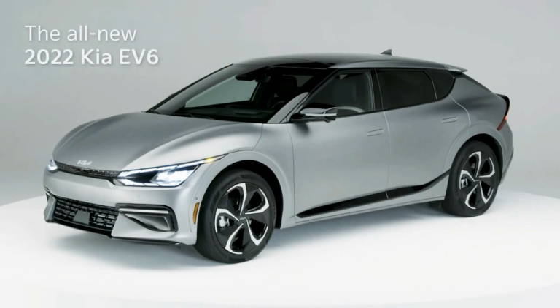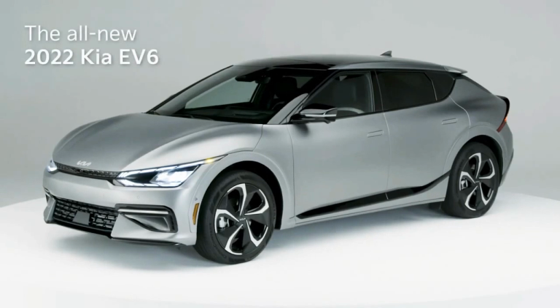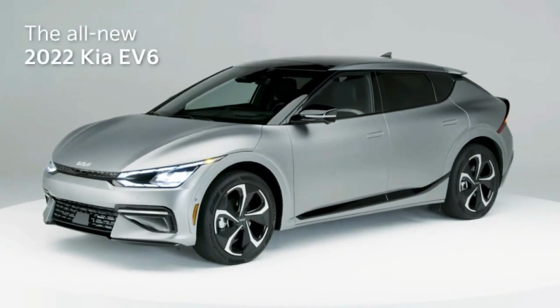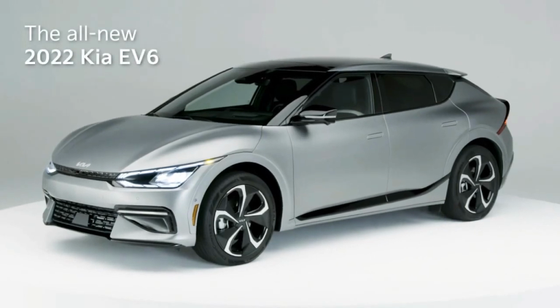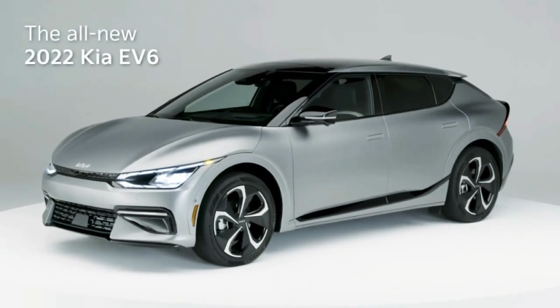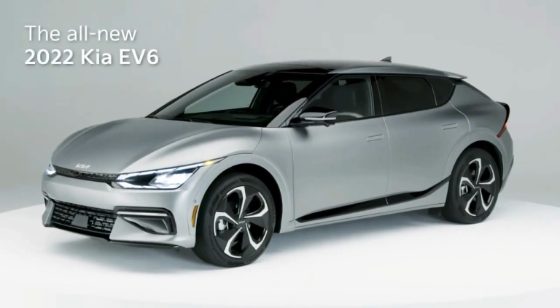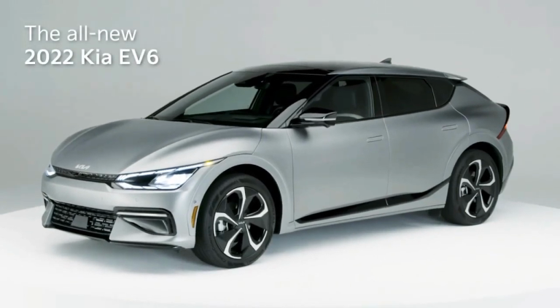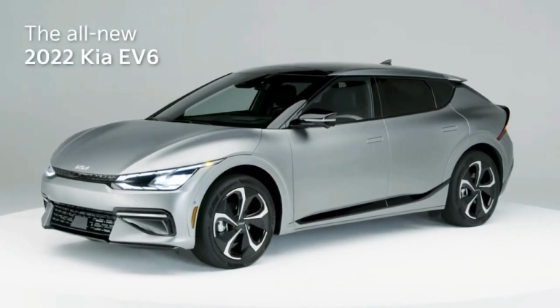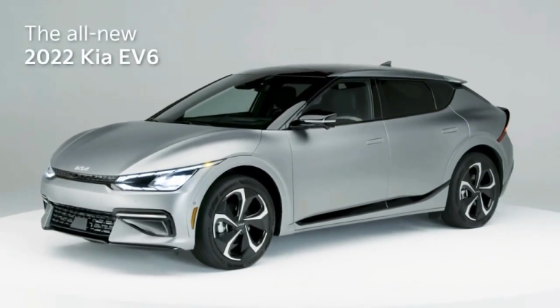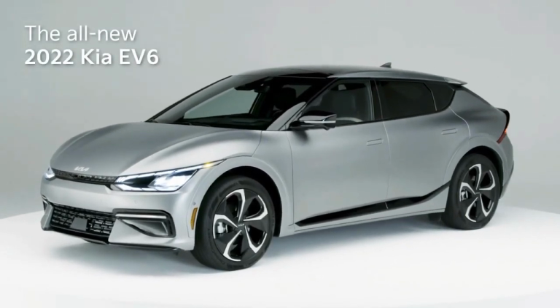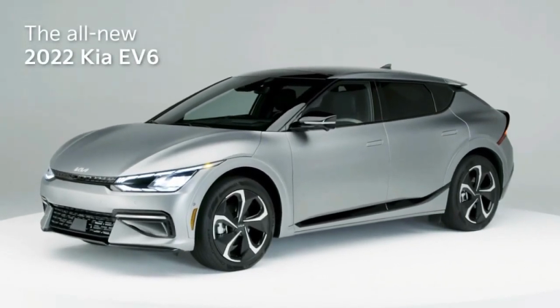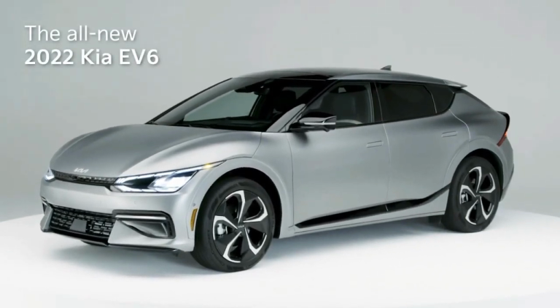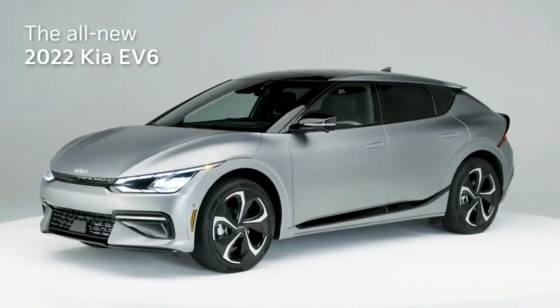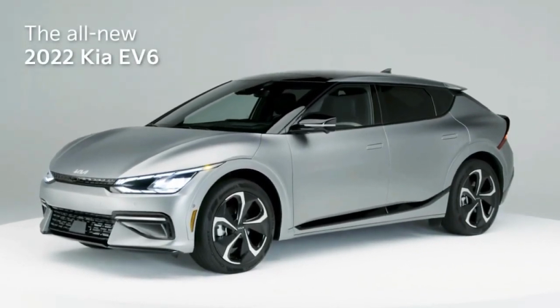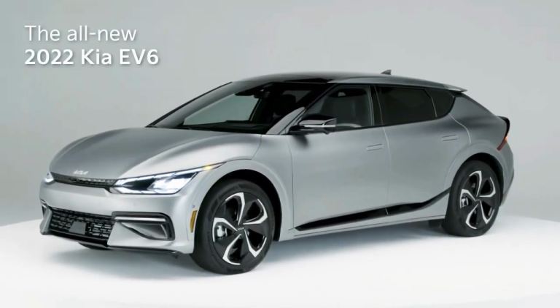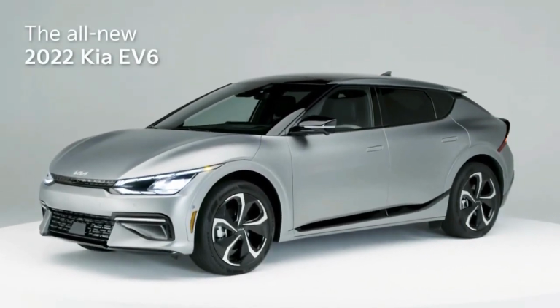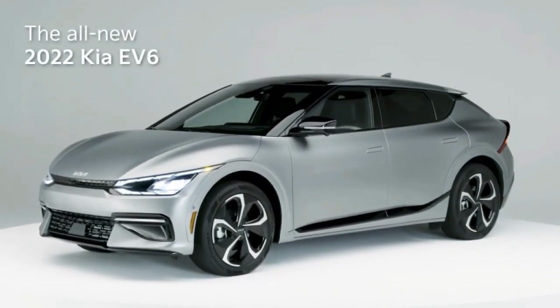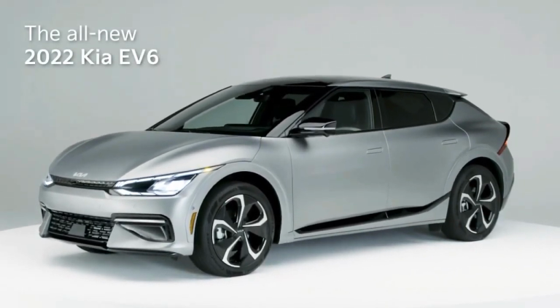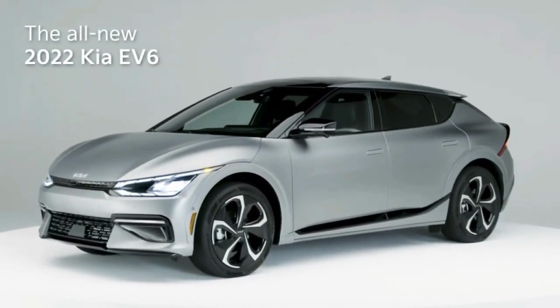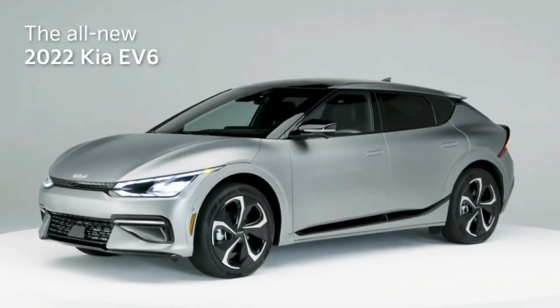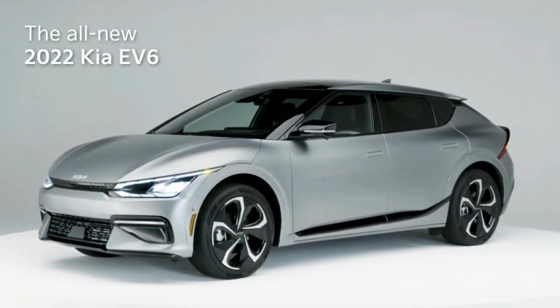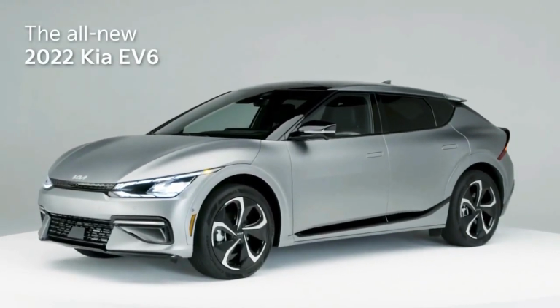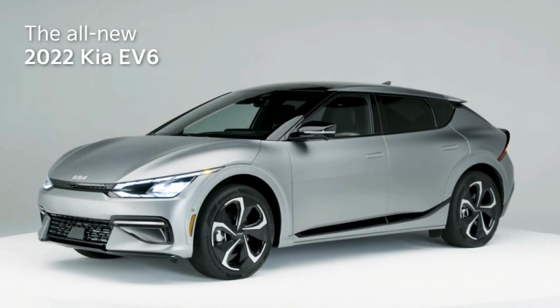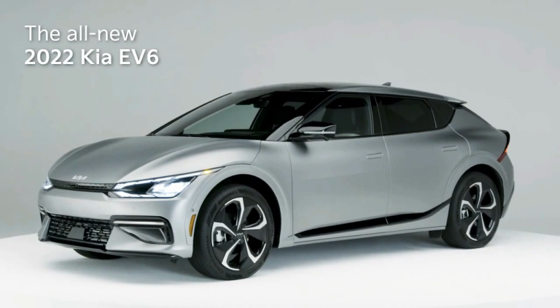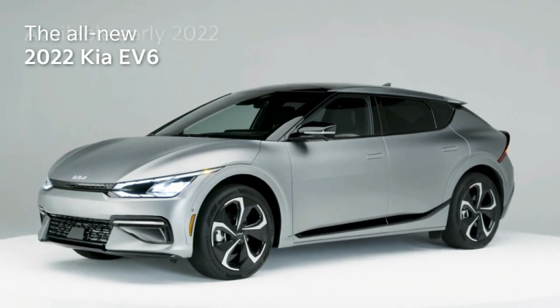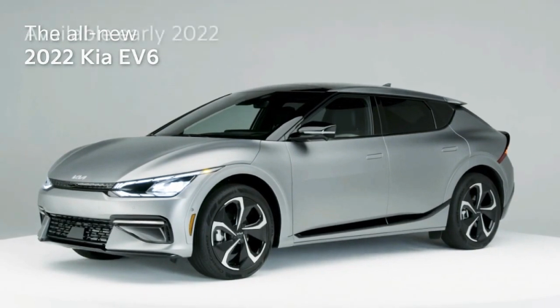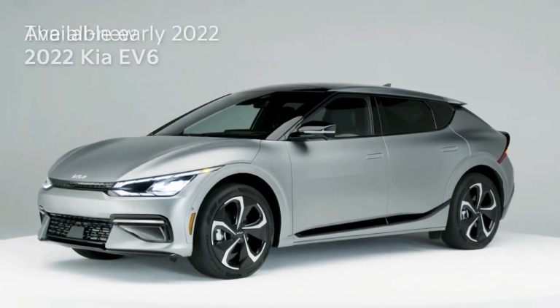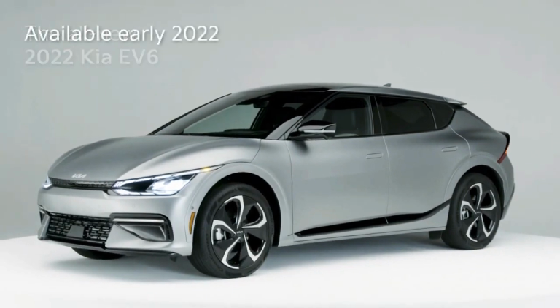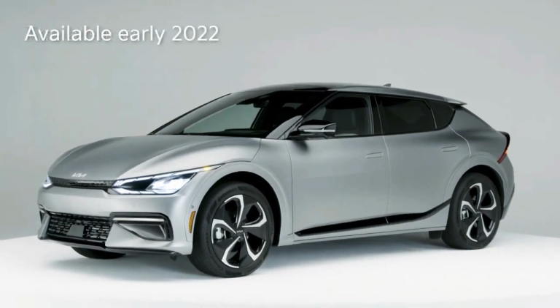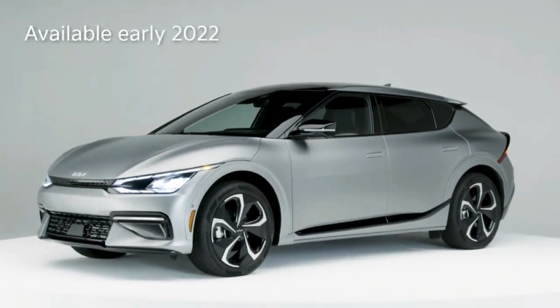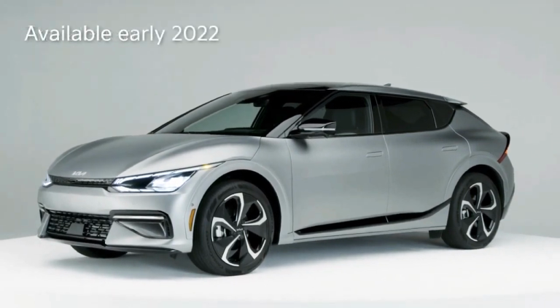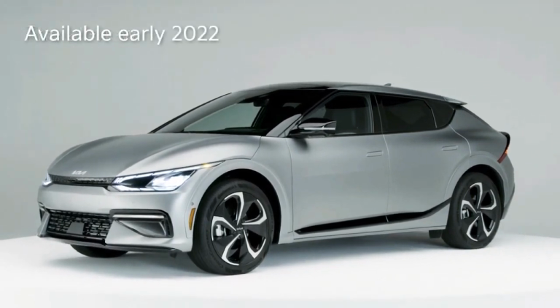The Kia EV6 will bring a new era of electric driving excitement to all 50 states starting in early 2022.